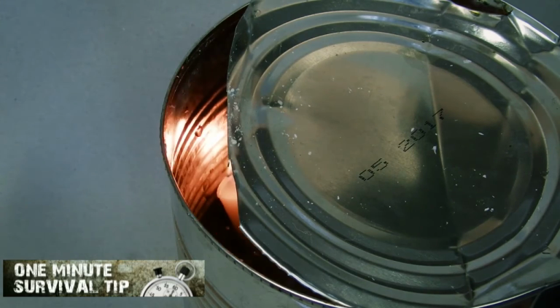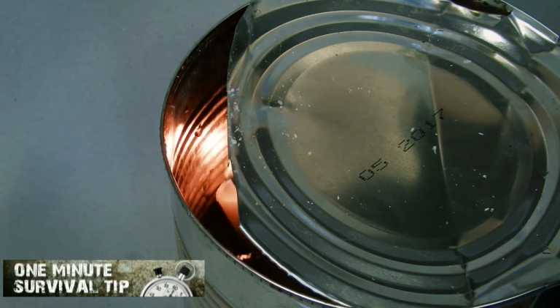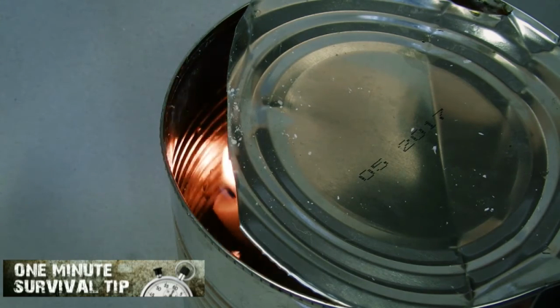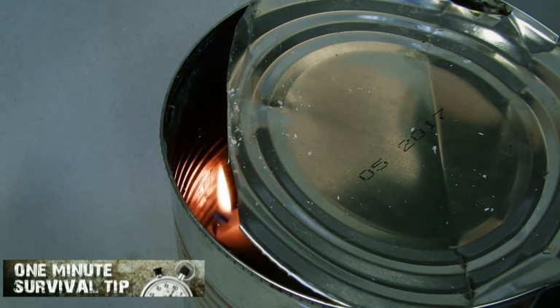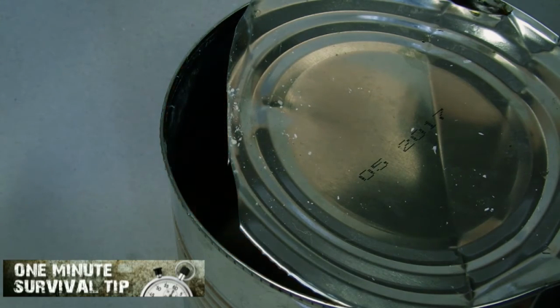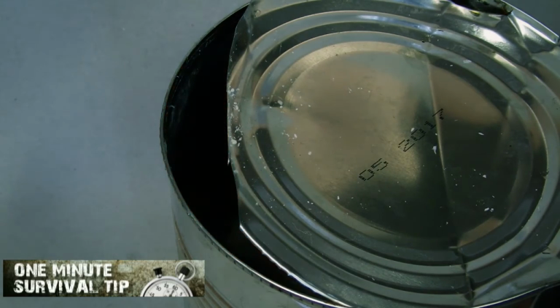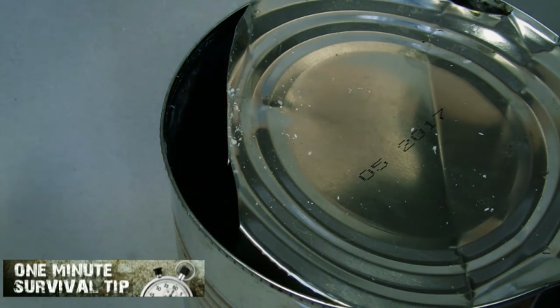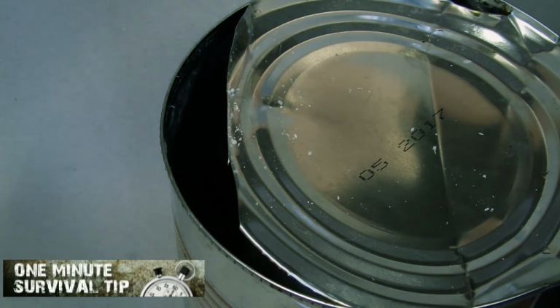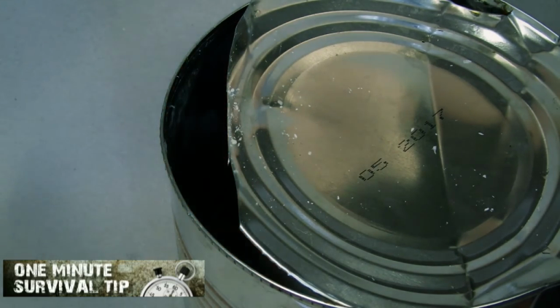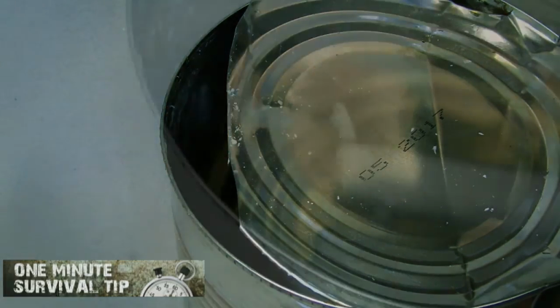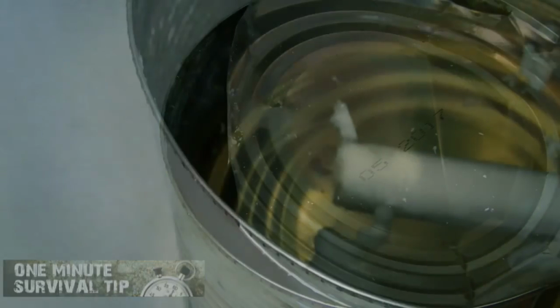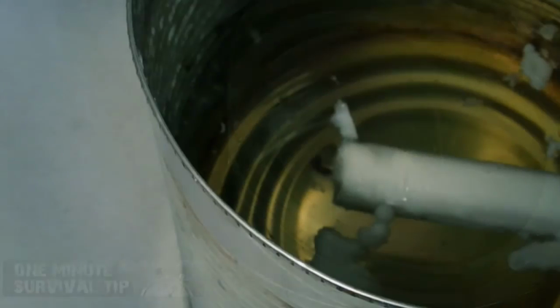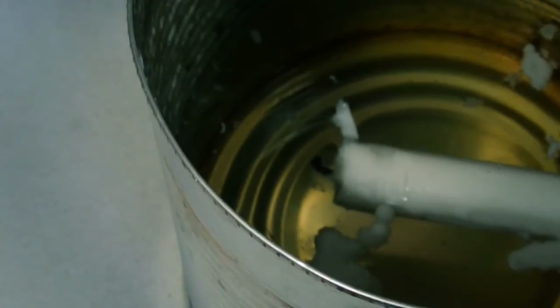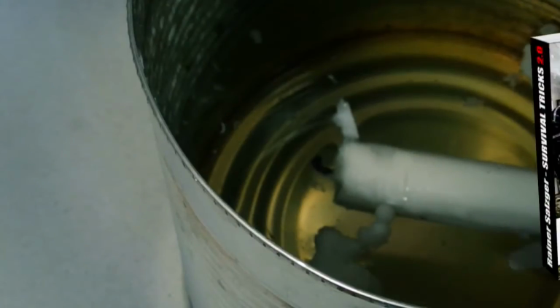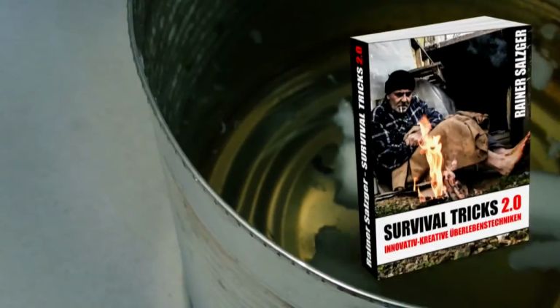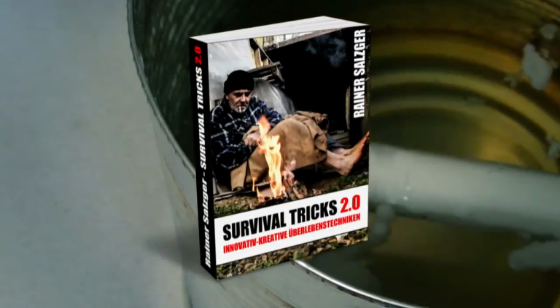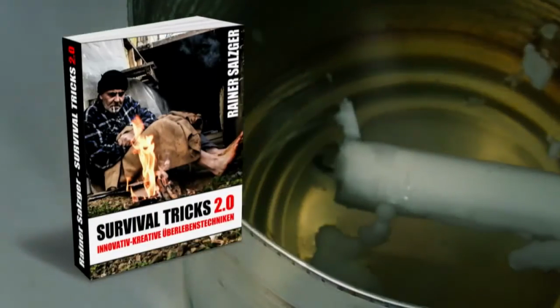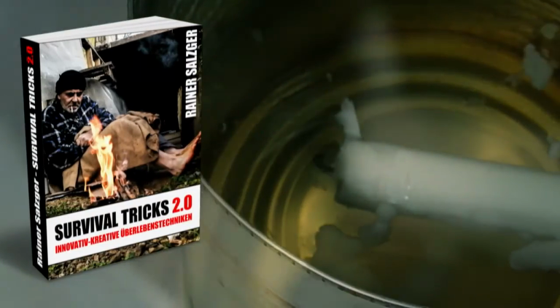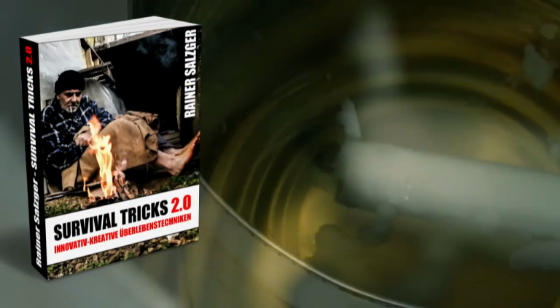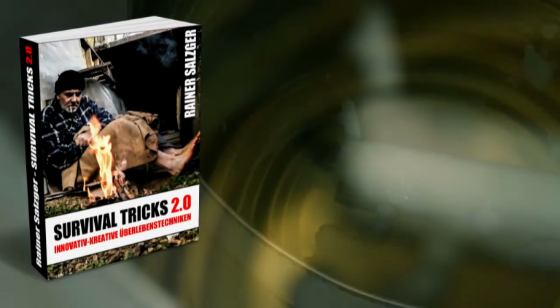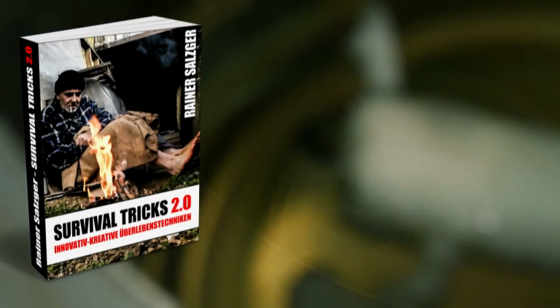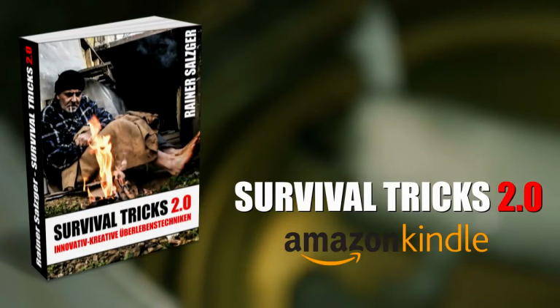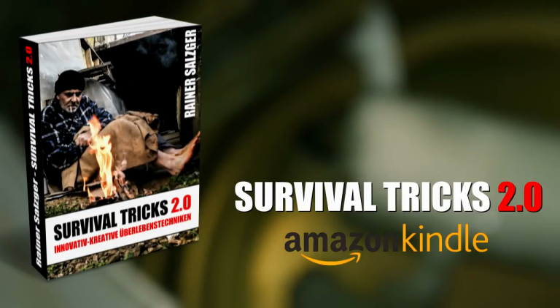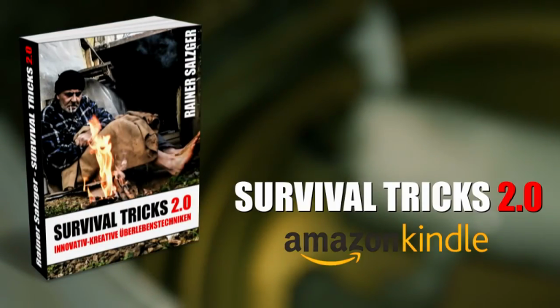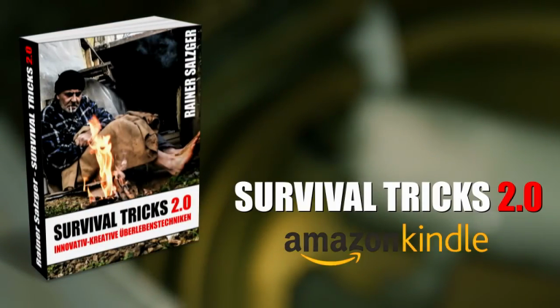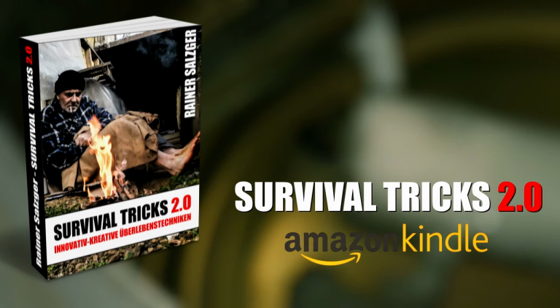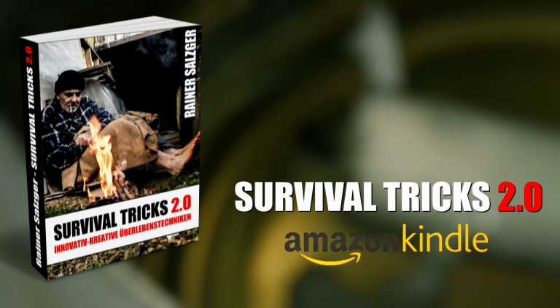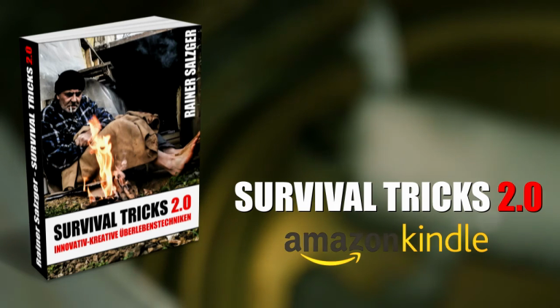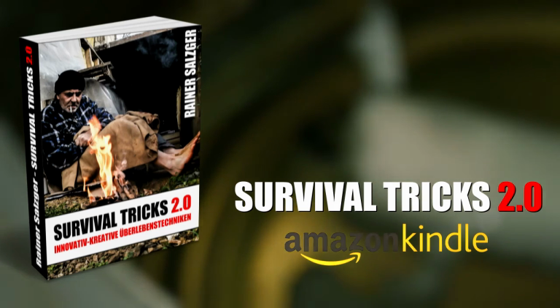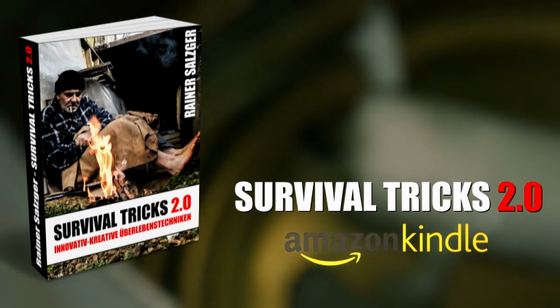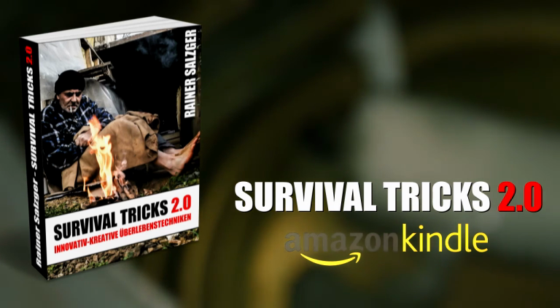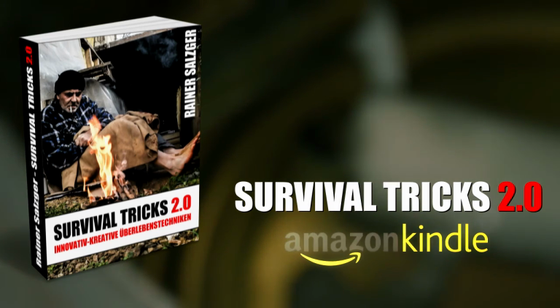This and other amazing tricks you can find in my book Survival Tricks 2.0. Thank you for your support.